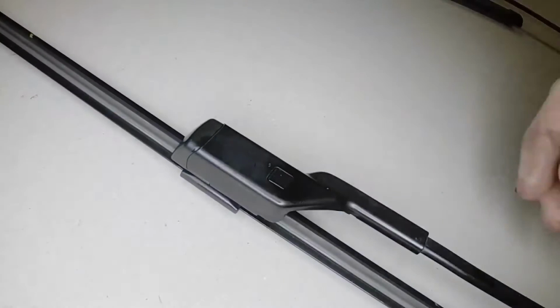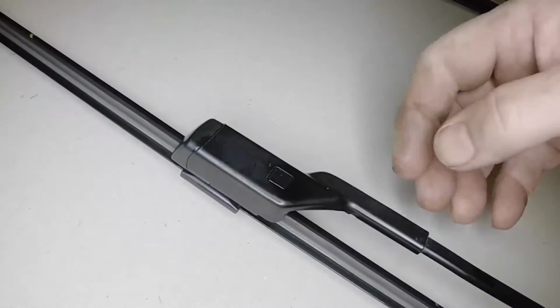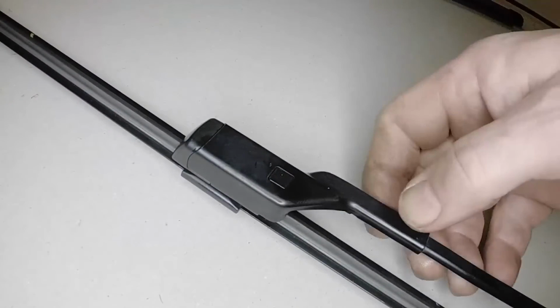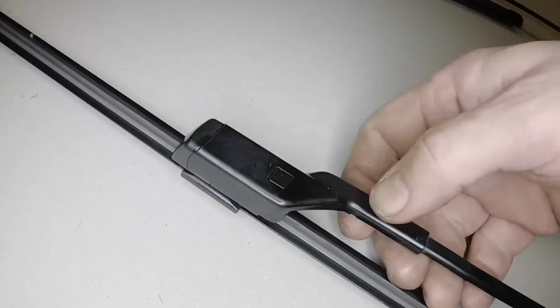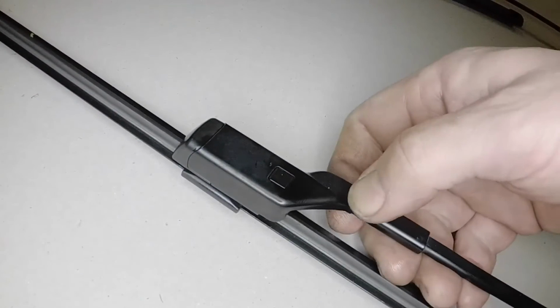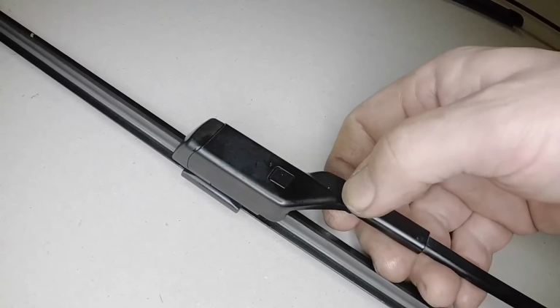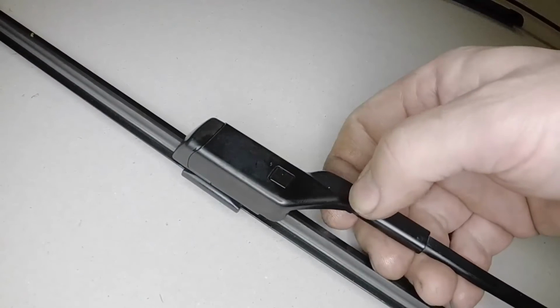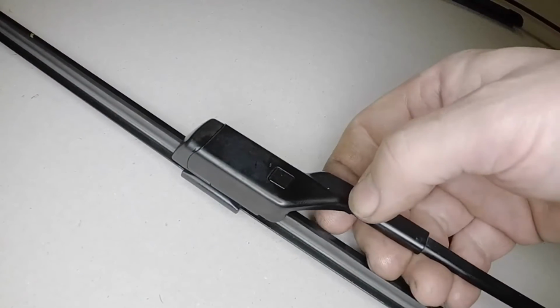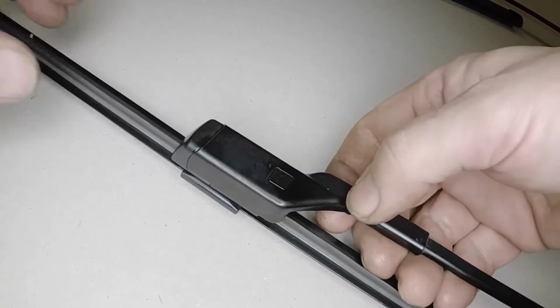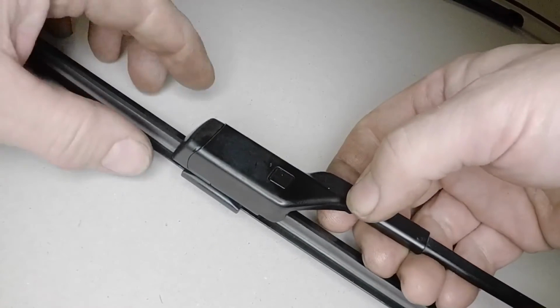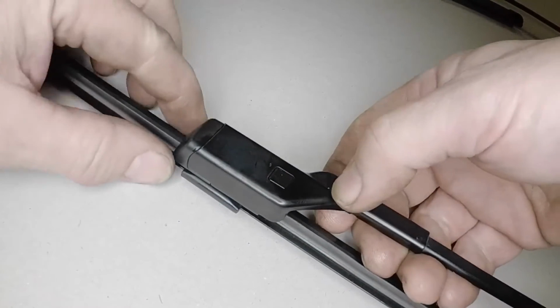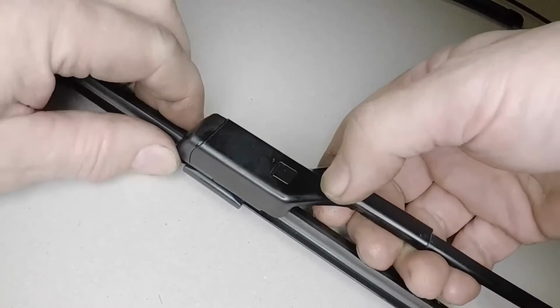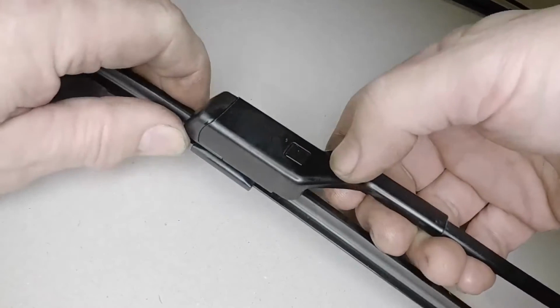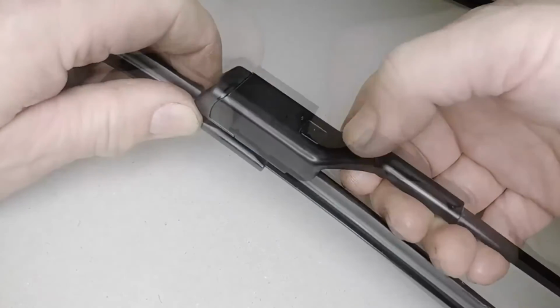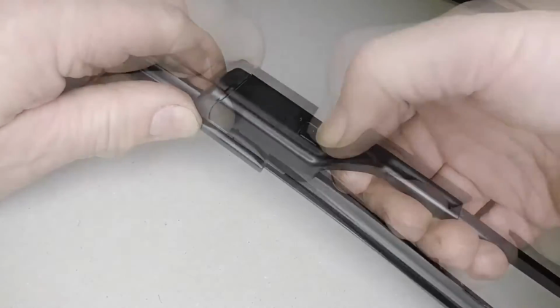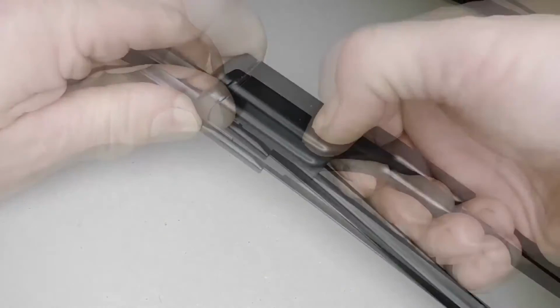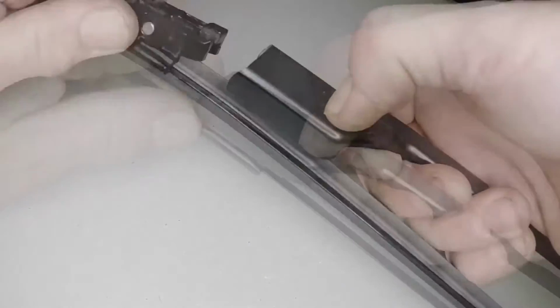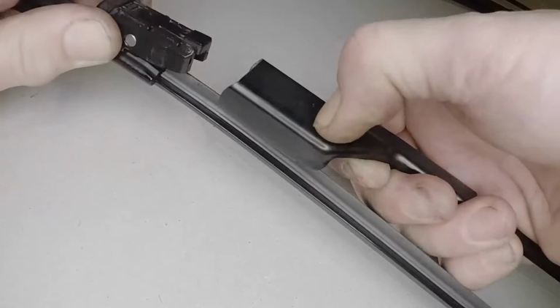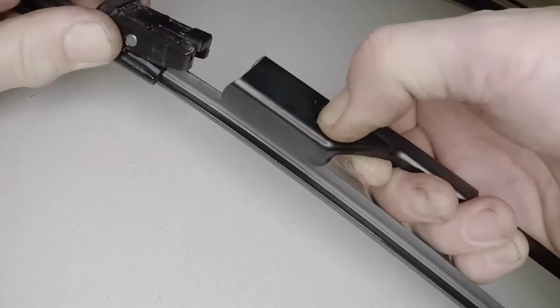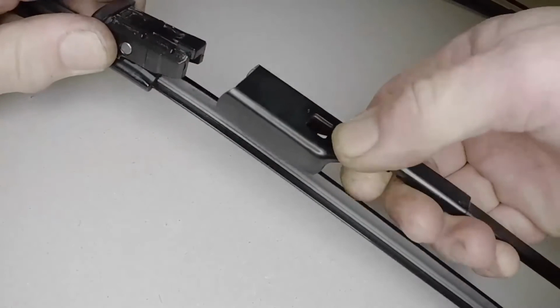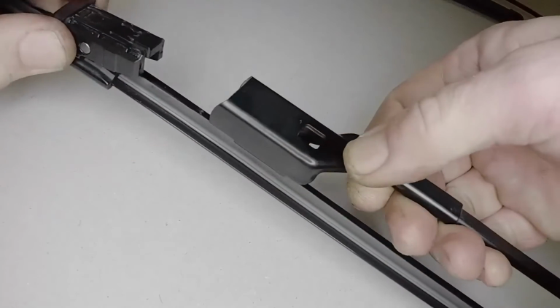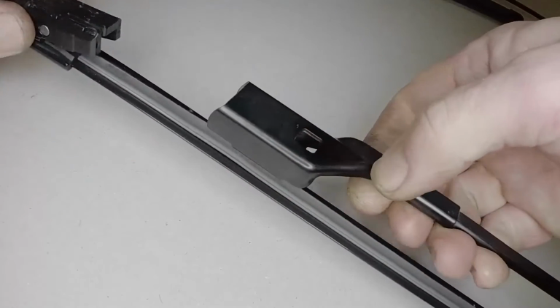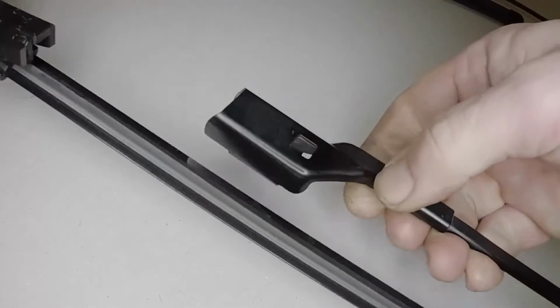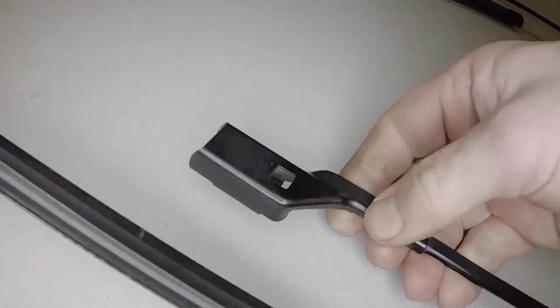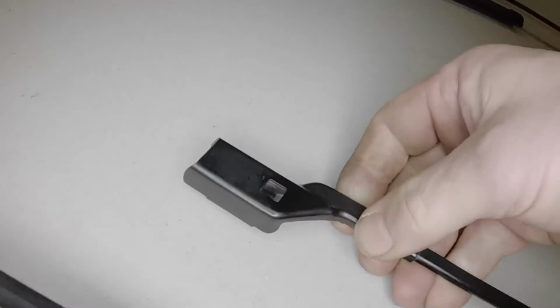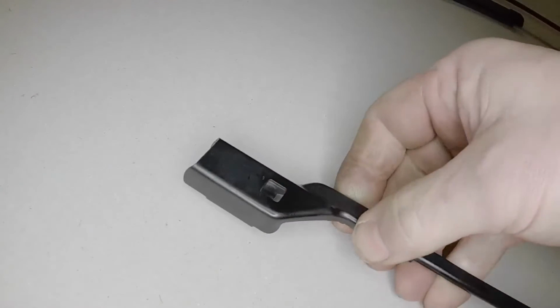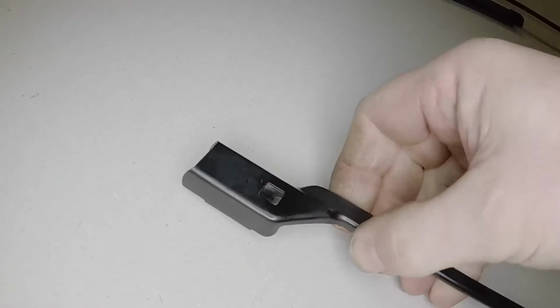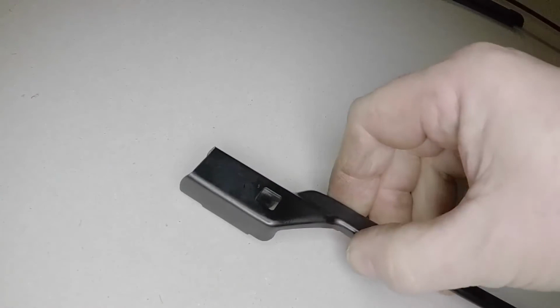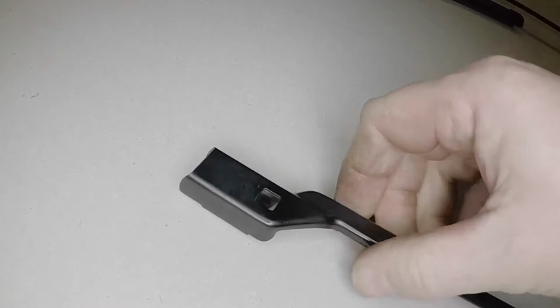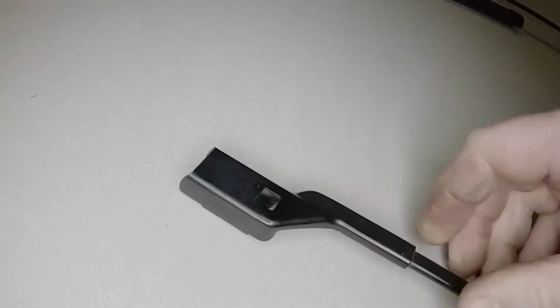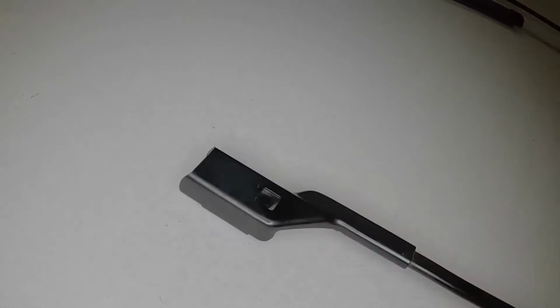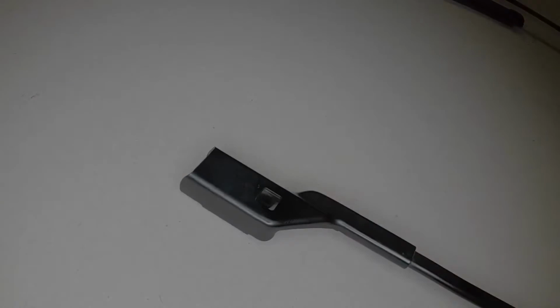Lift the blade from the screen, depress the release button, and slide the blade from the arm.